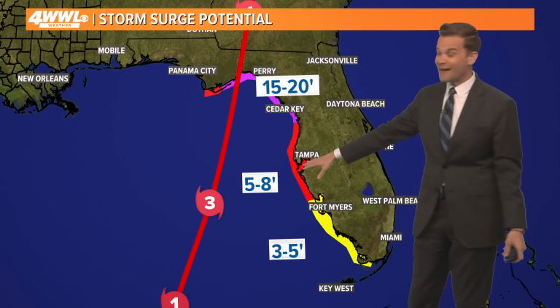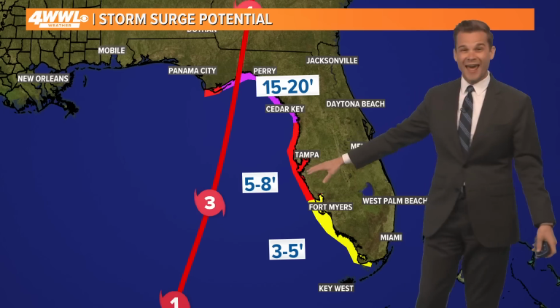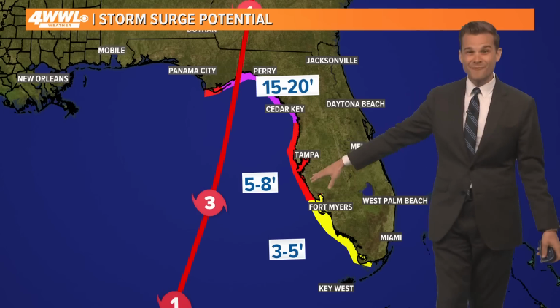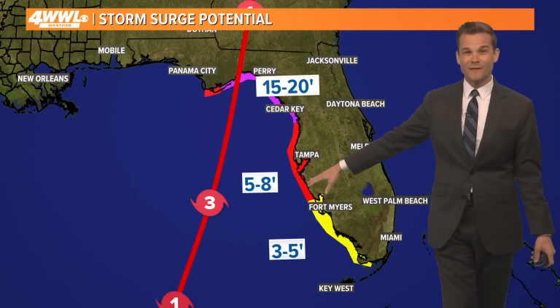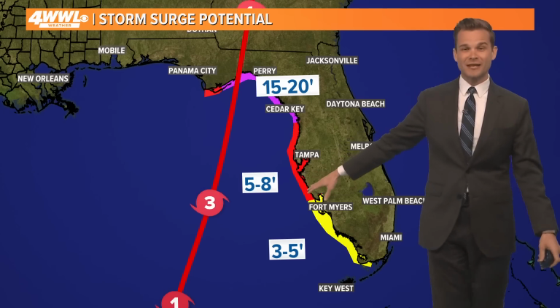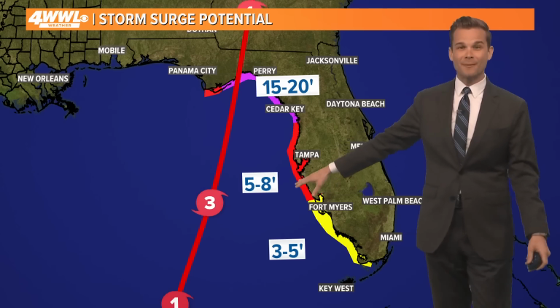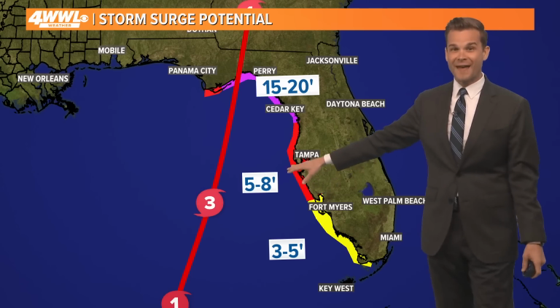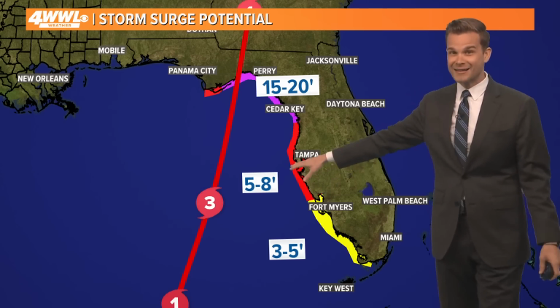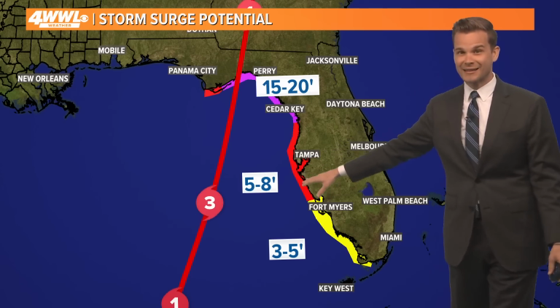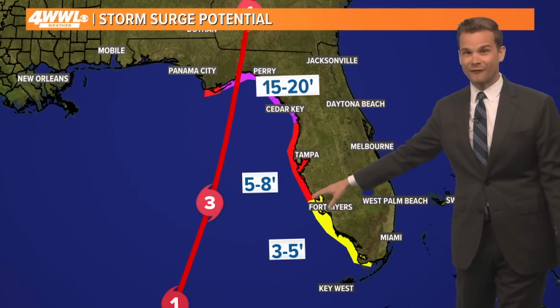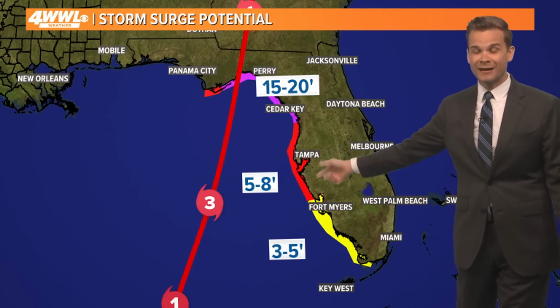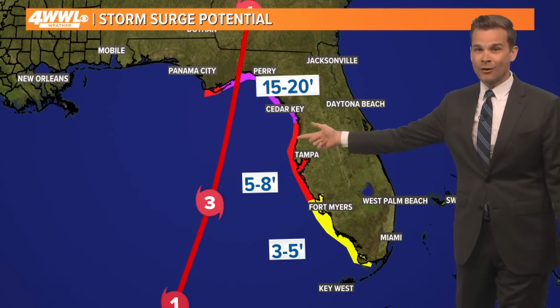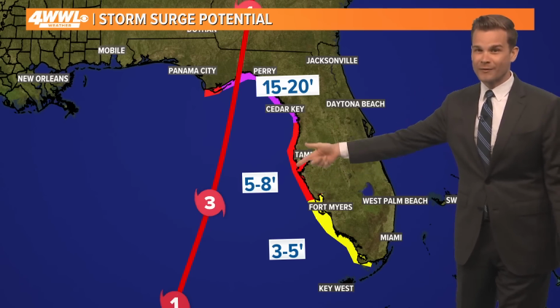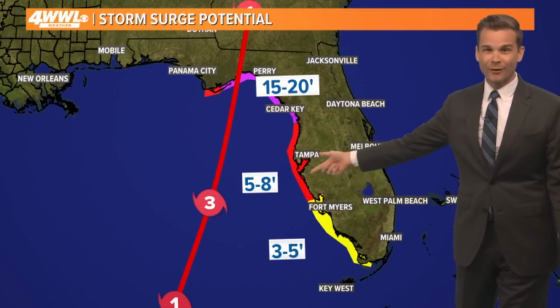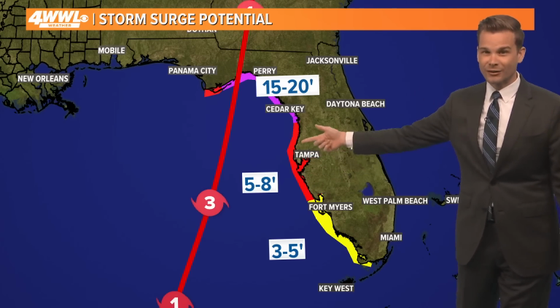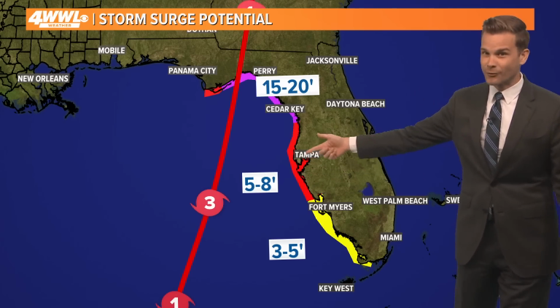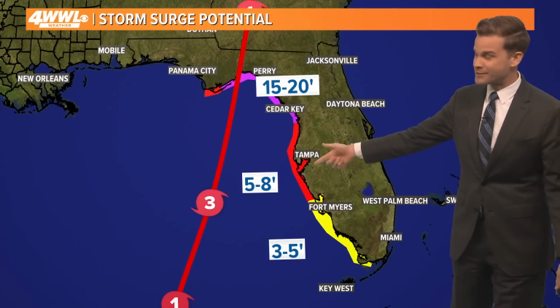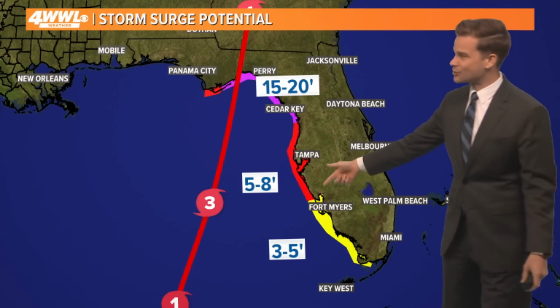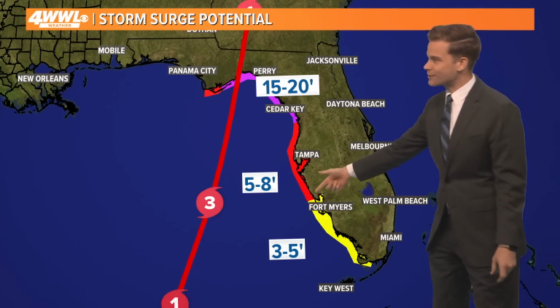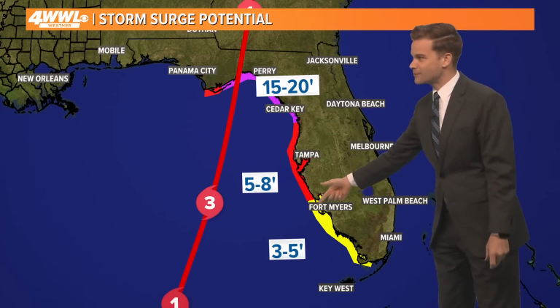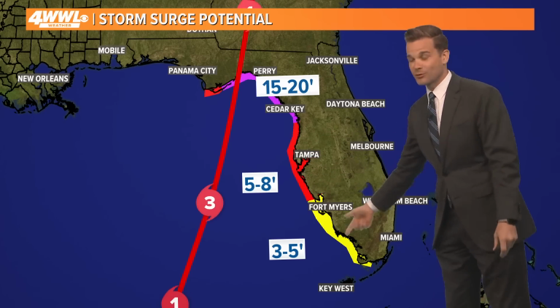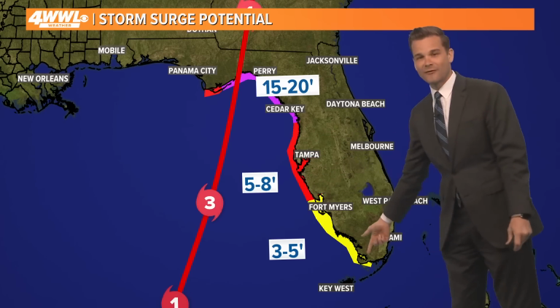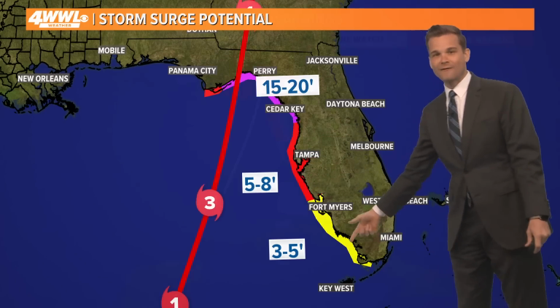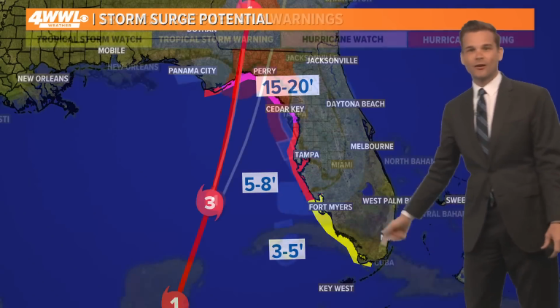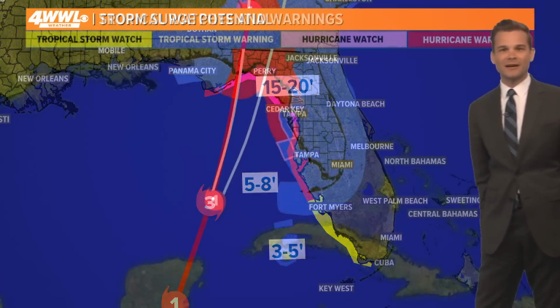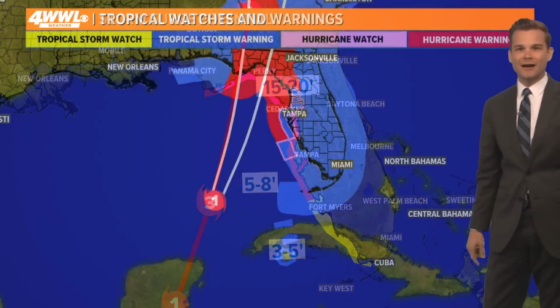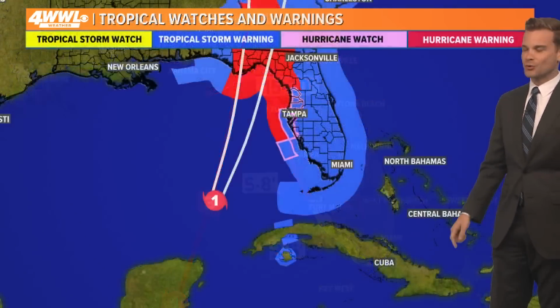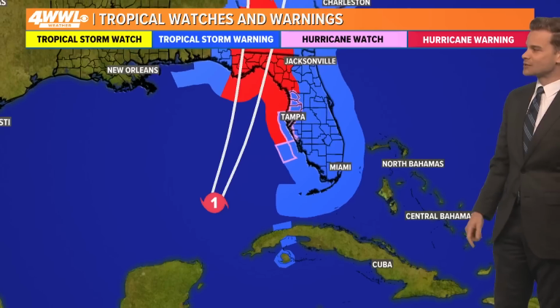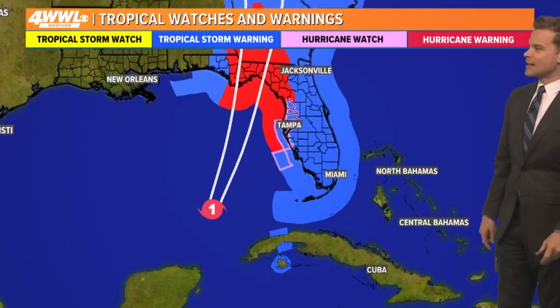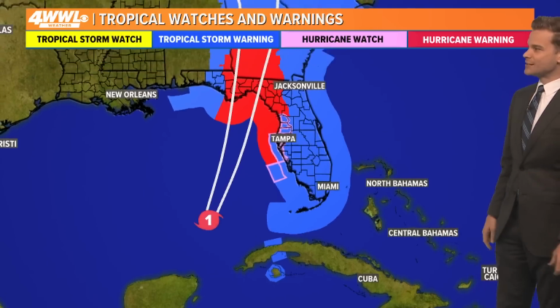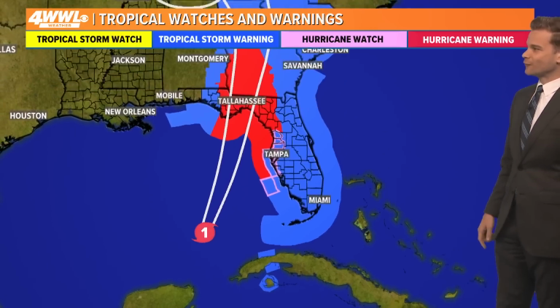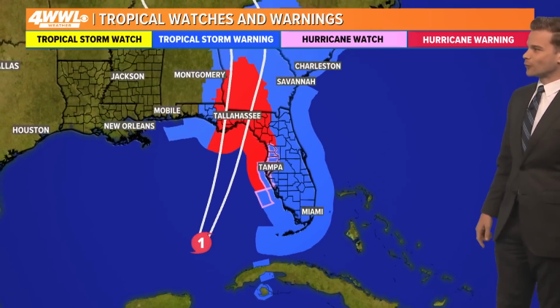Five to eight feet for Tampa — that is significant. Remember, they don't have a levee protection system, and then three to five feet all the way down towards South Florida.